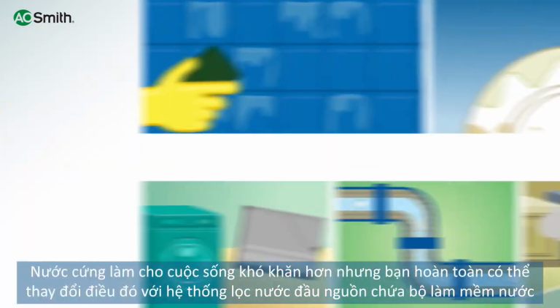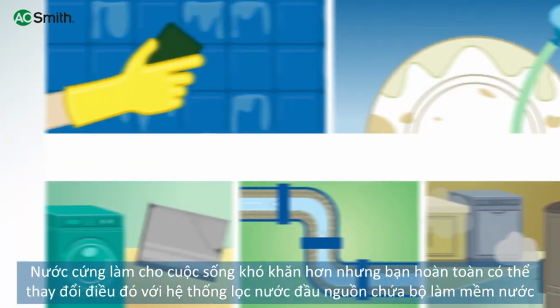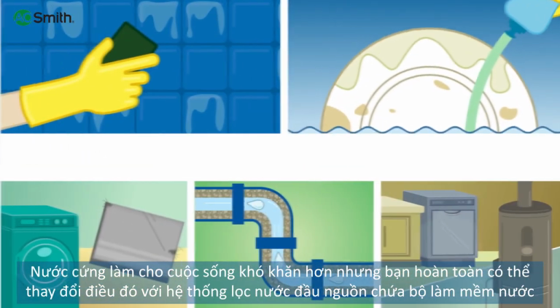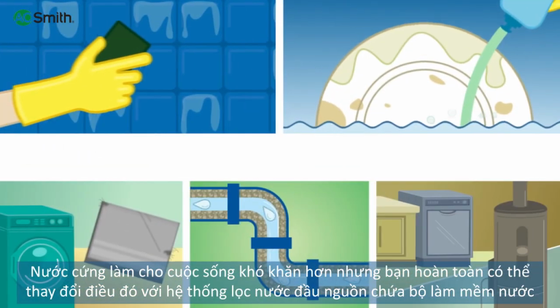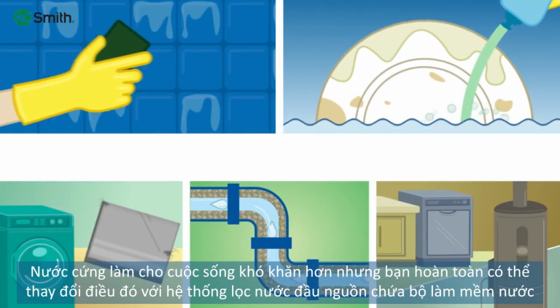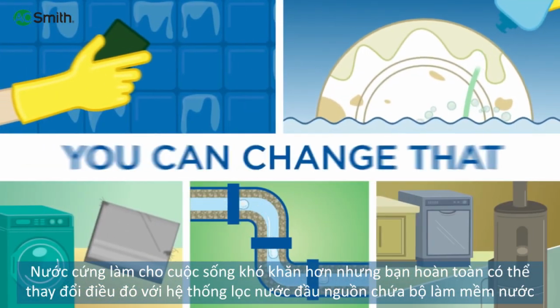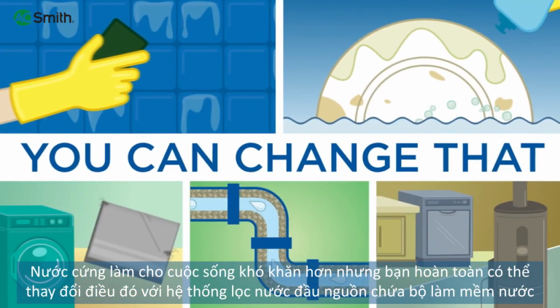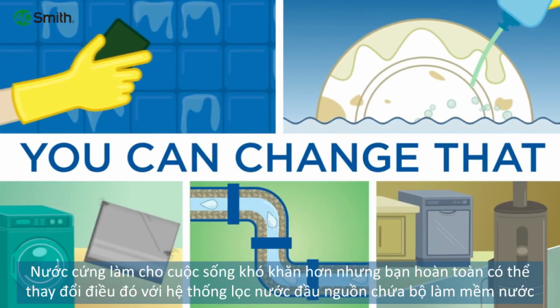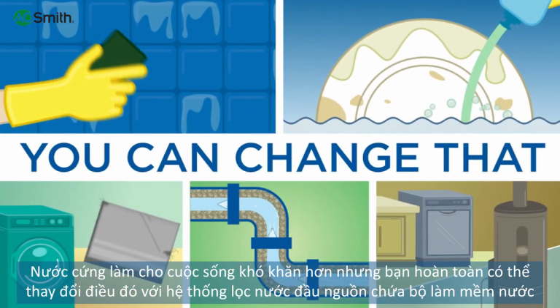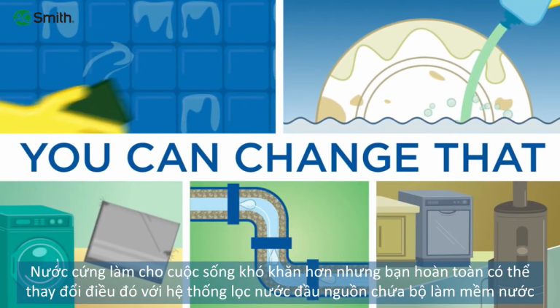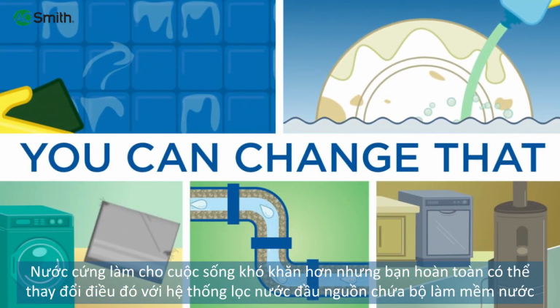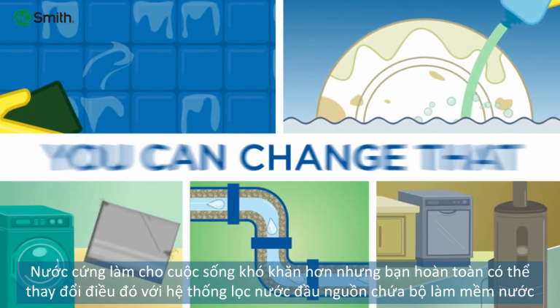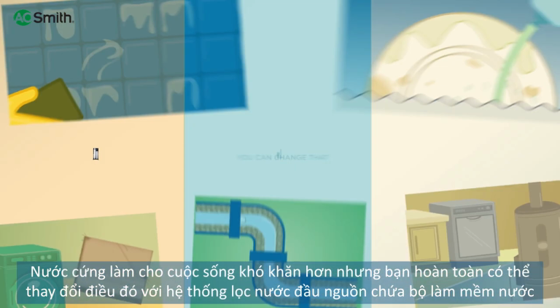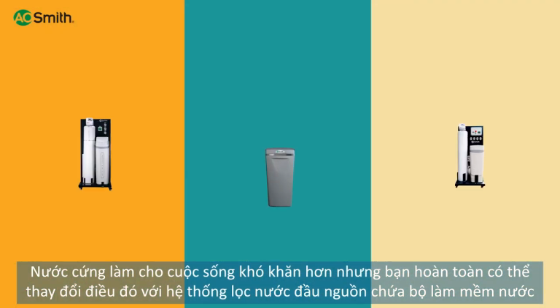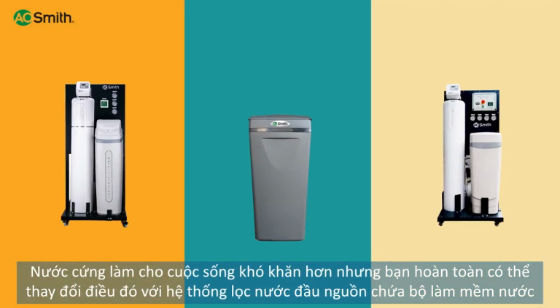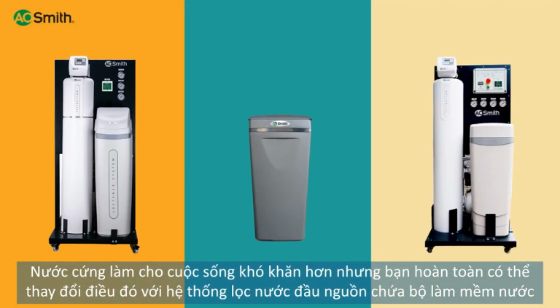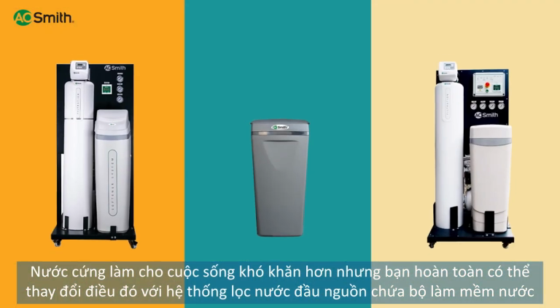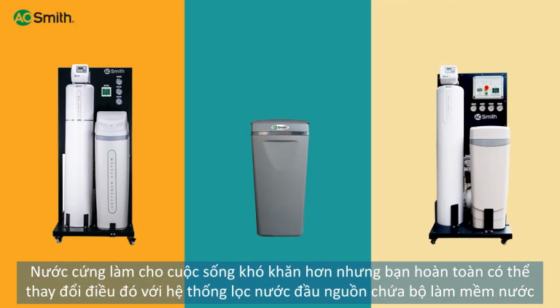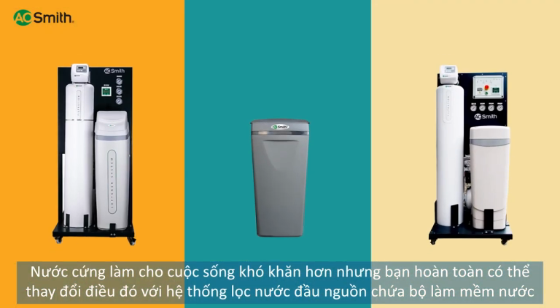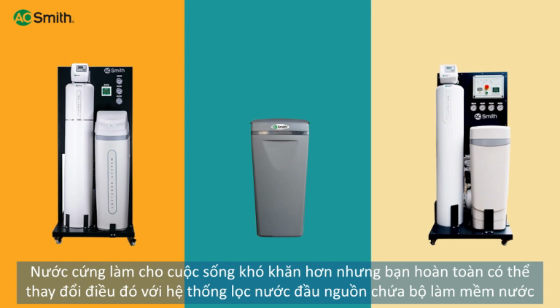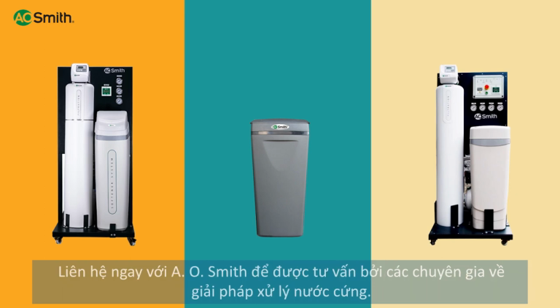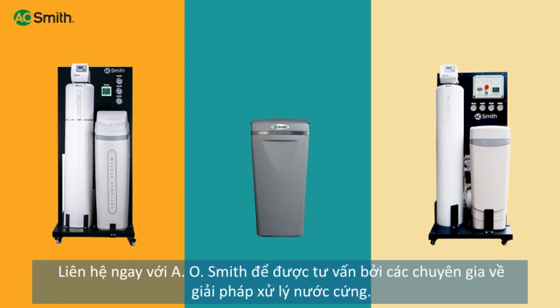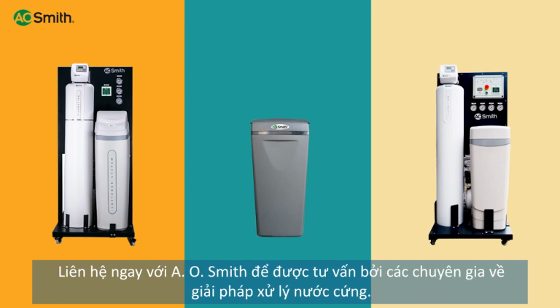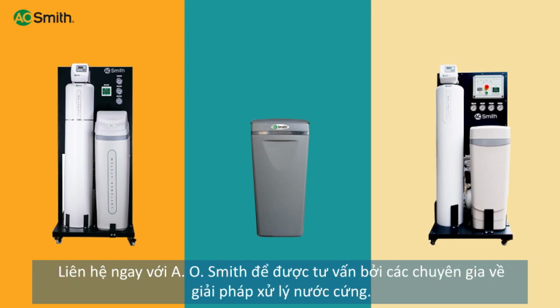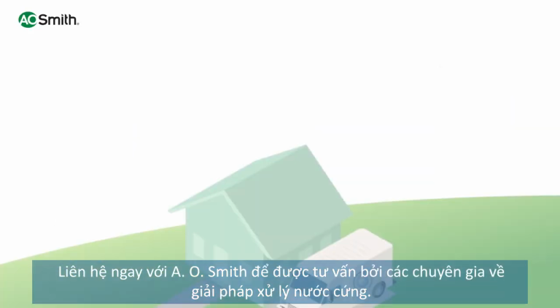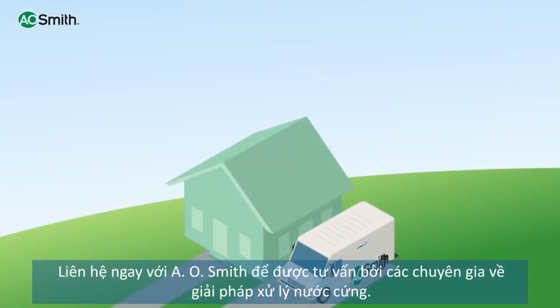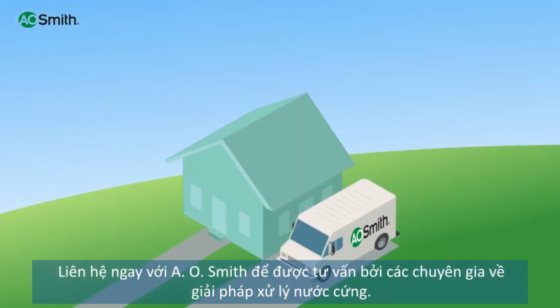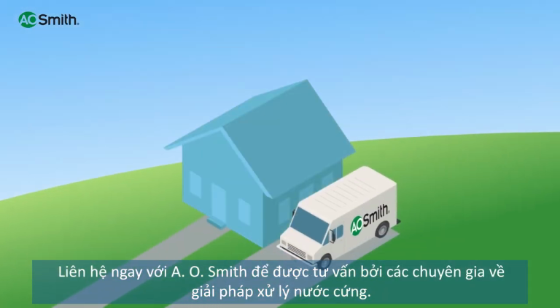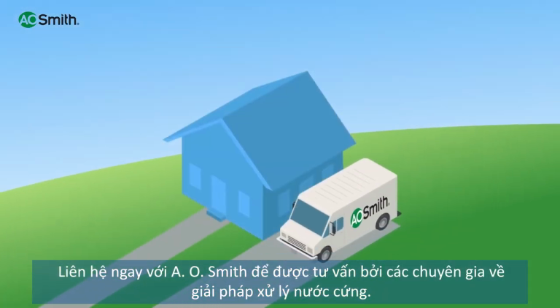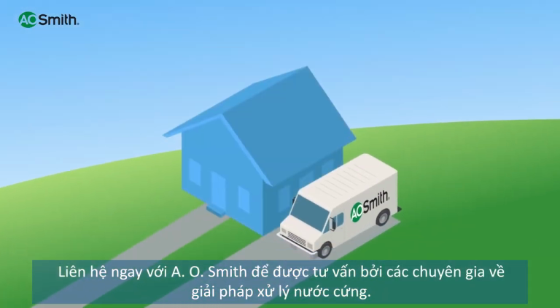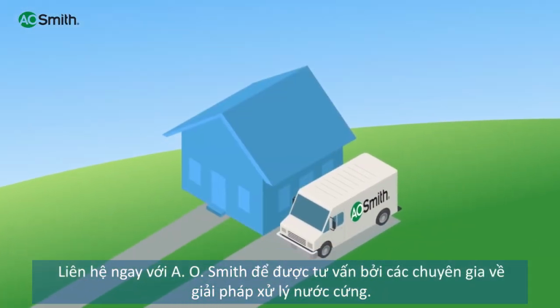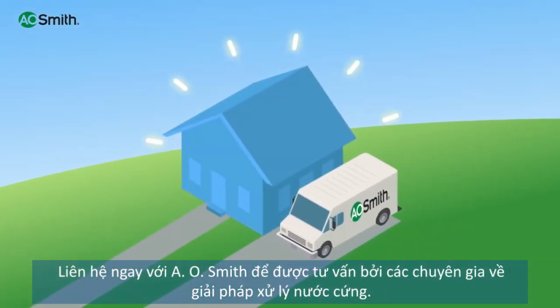Hard water makes life harder, but you can change that with a water softener. Contact your local water treatment expert today.